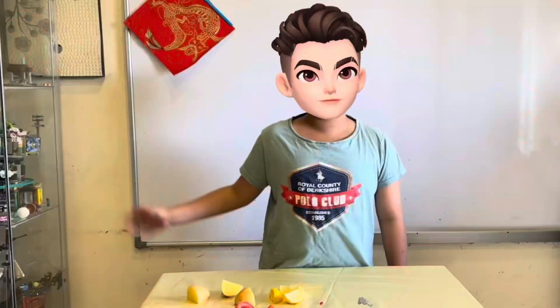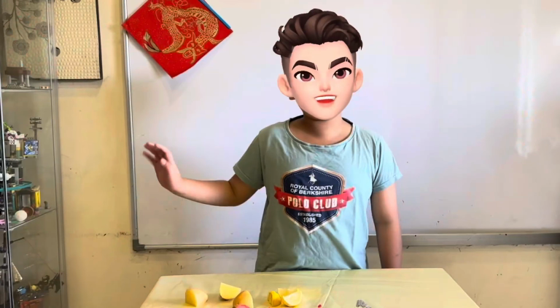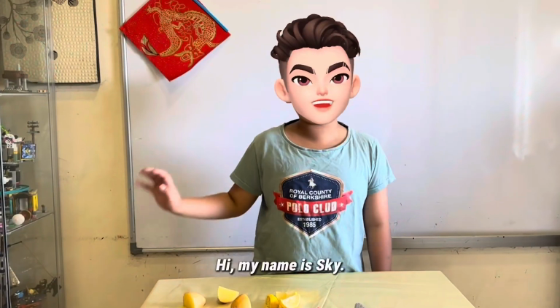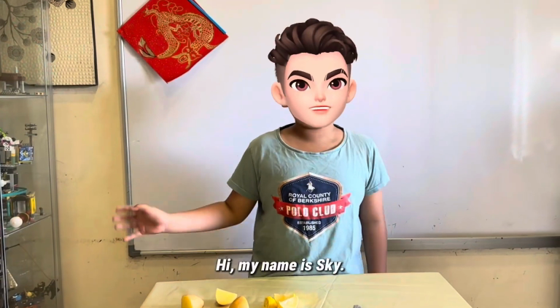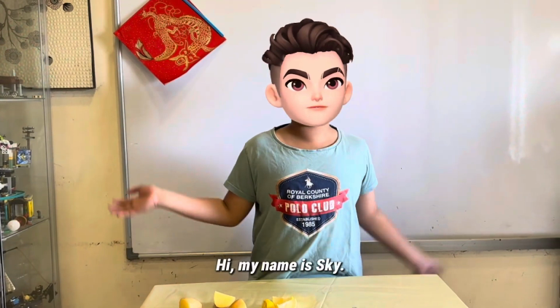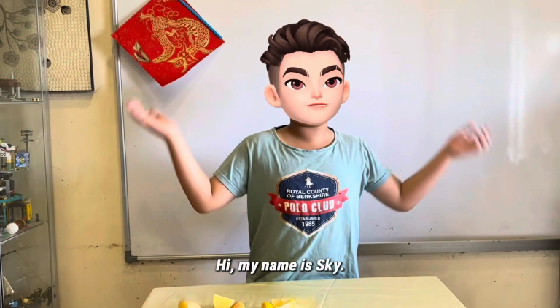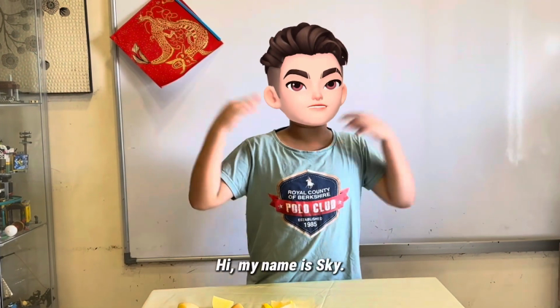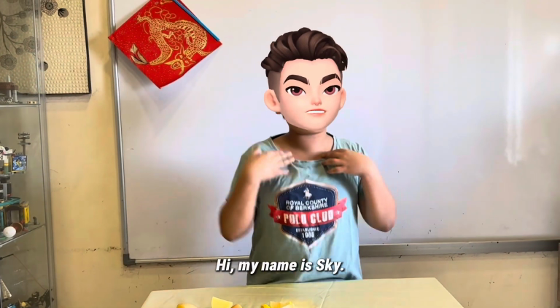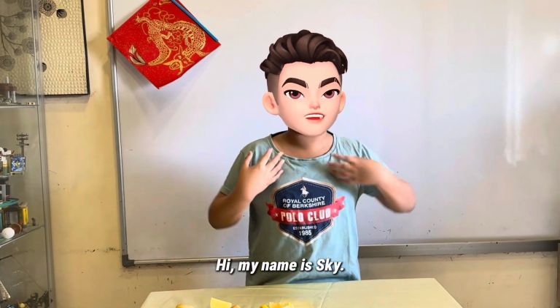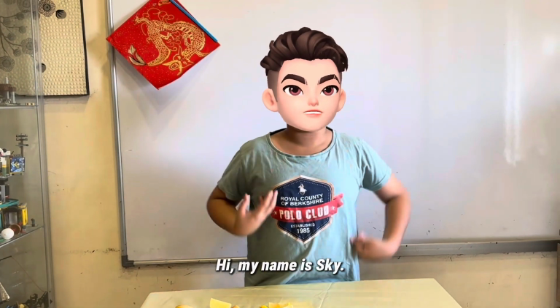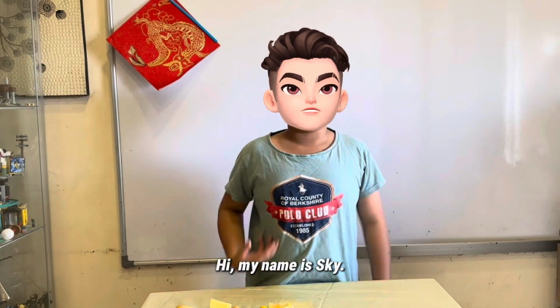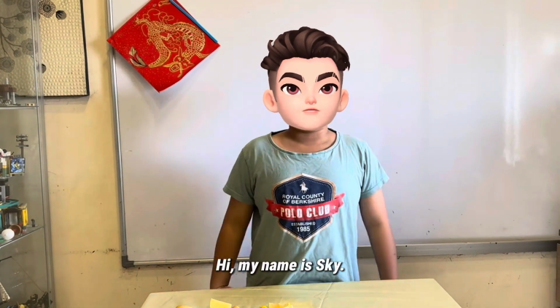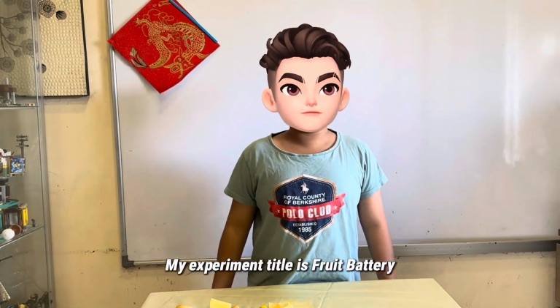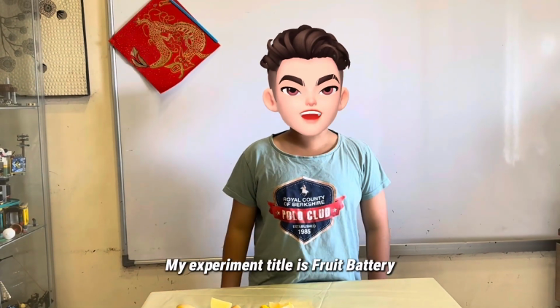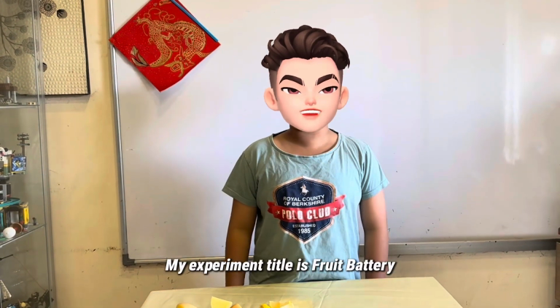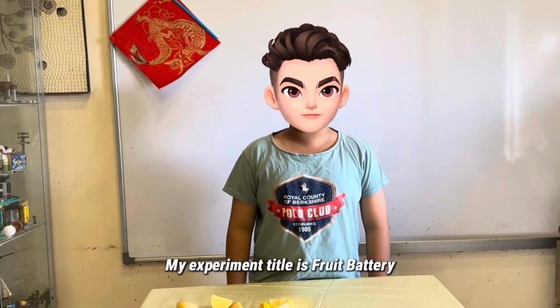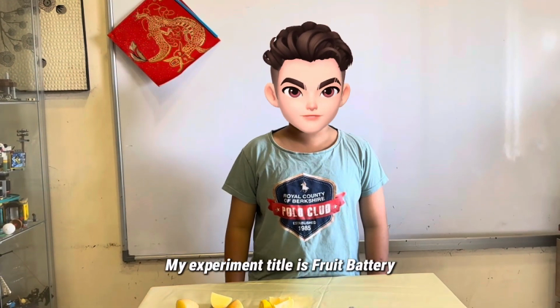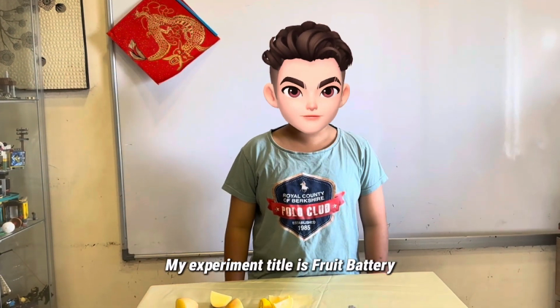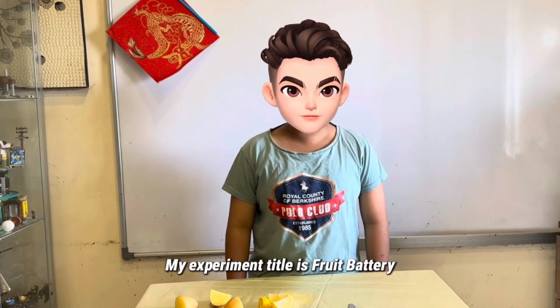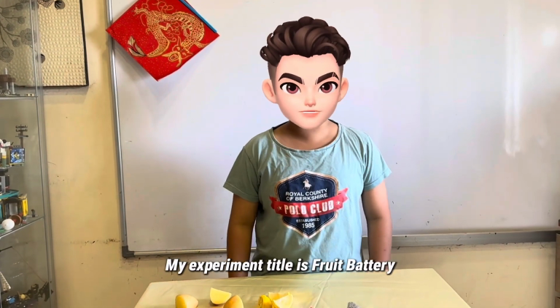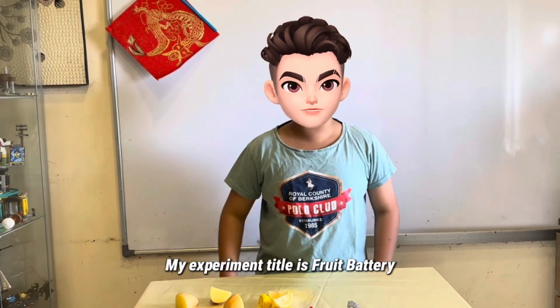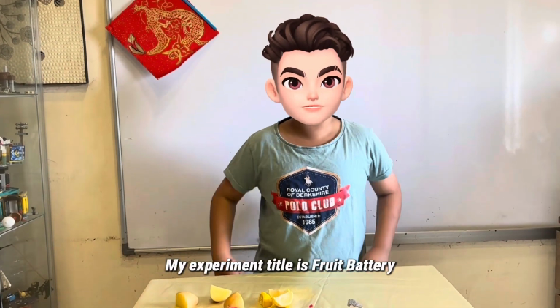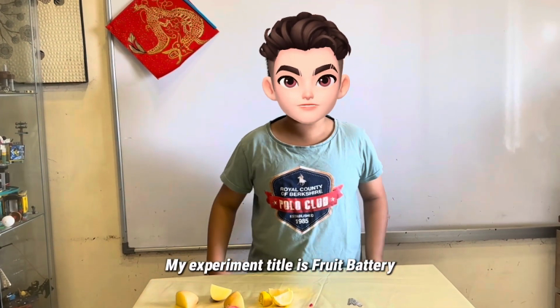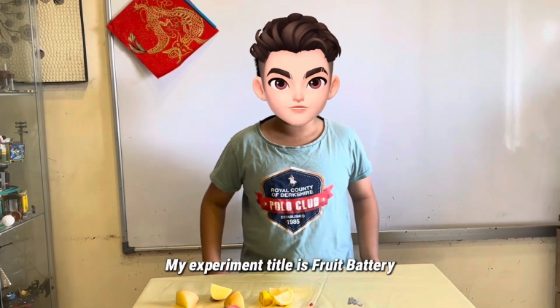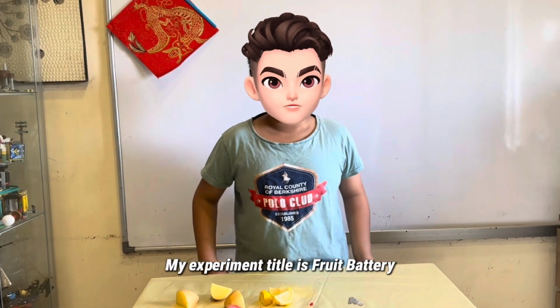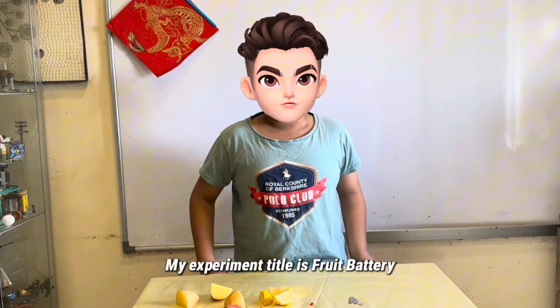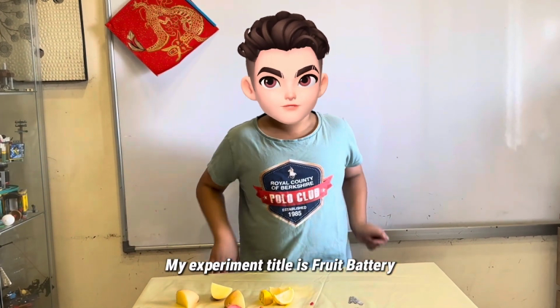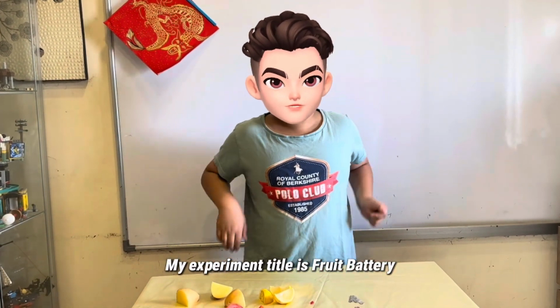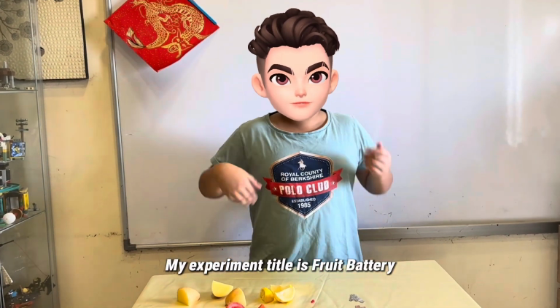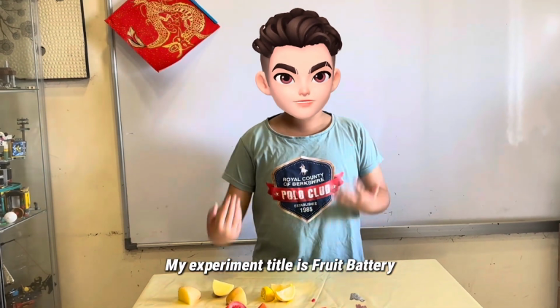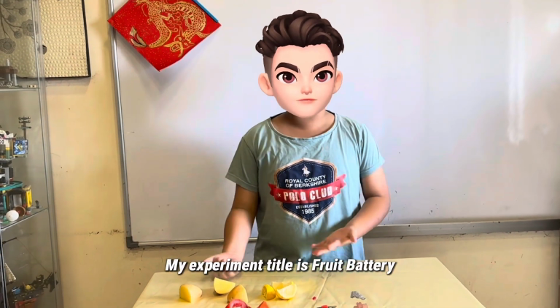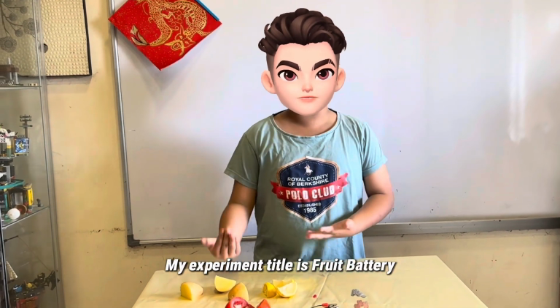Hi, my name is Guy. My experiment title is Fruit Battery.